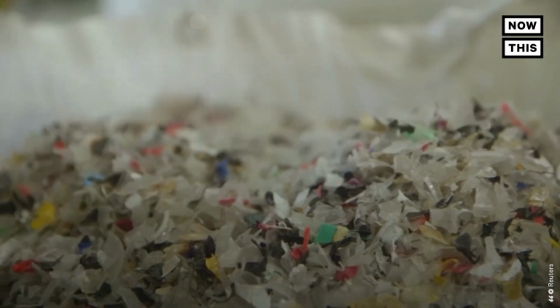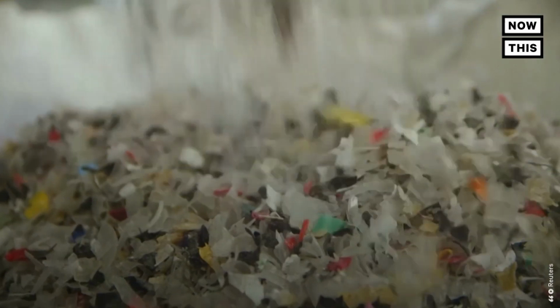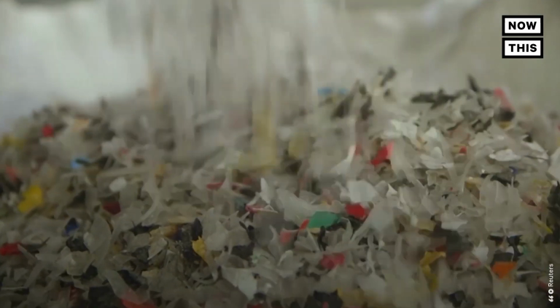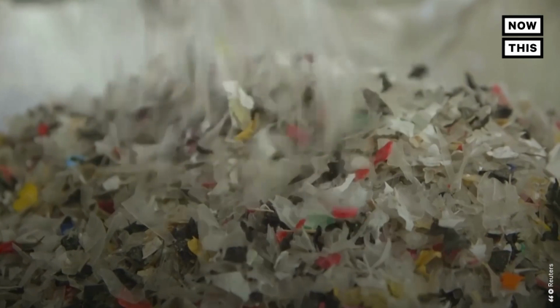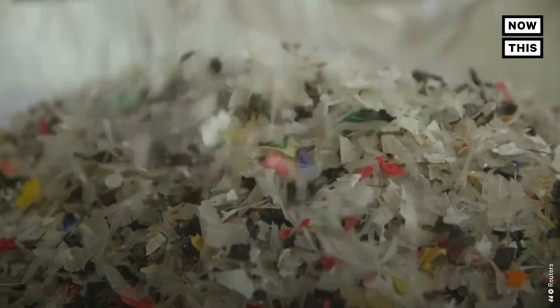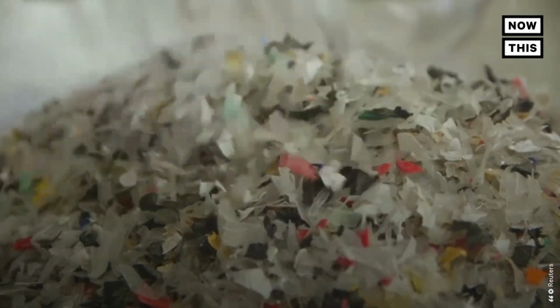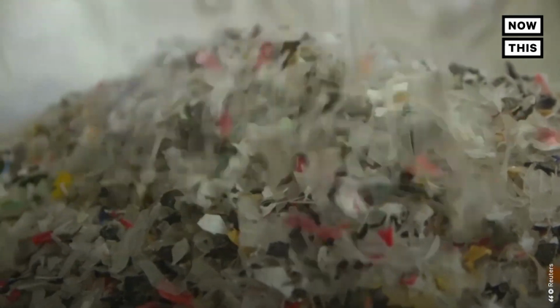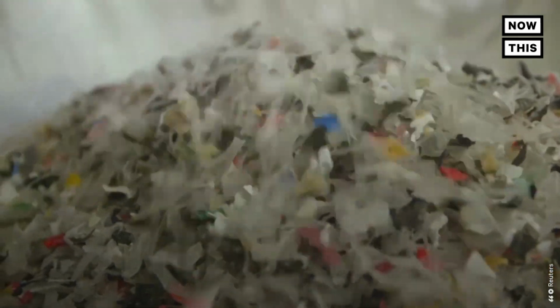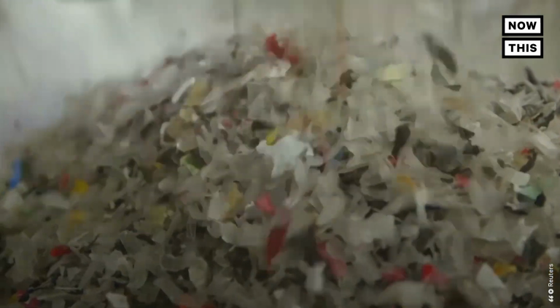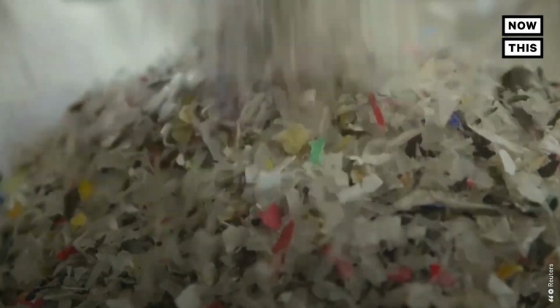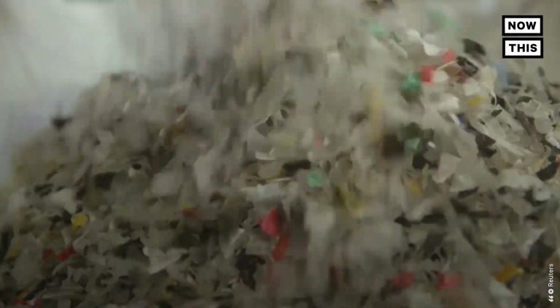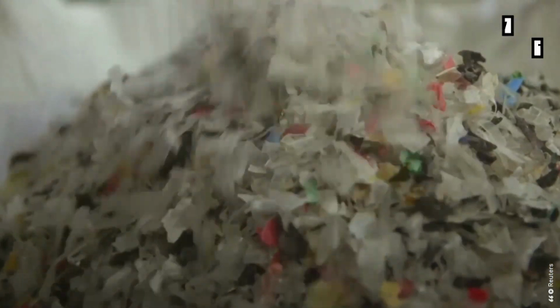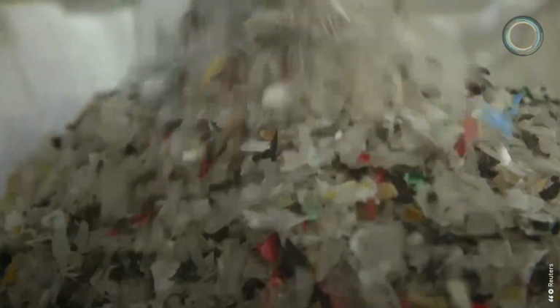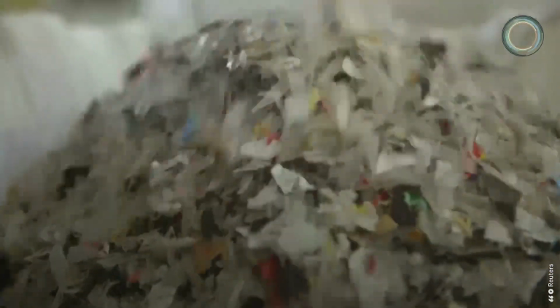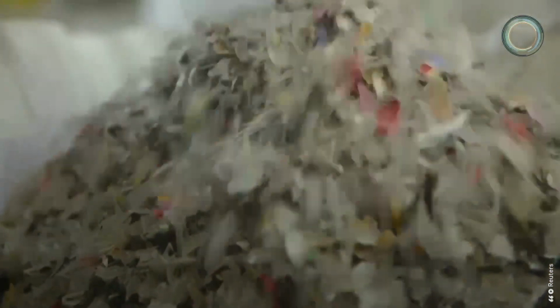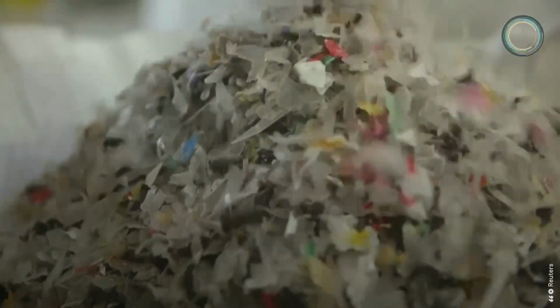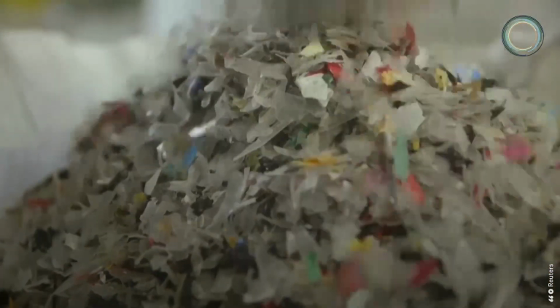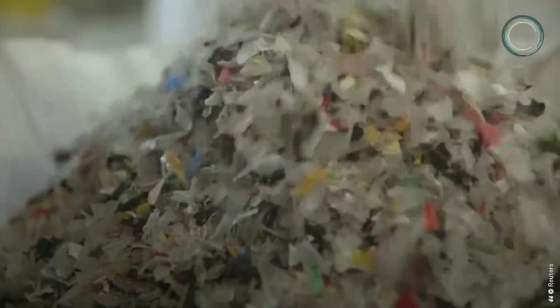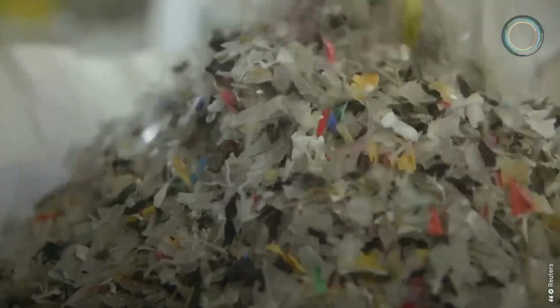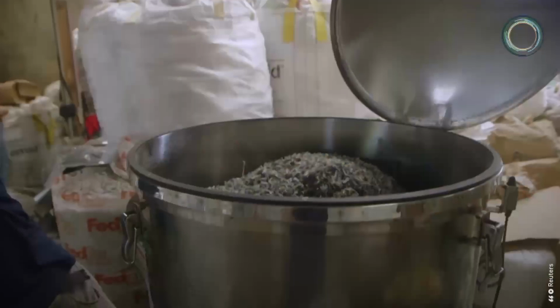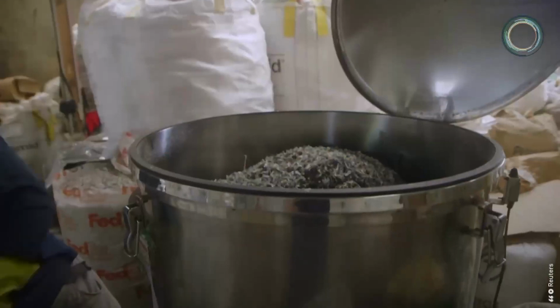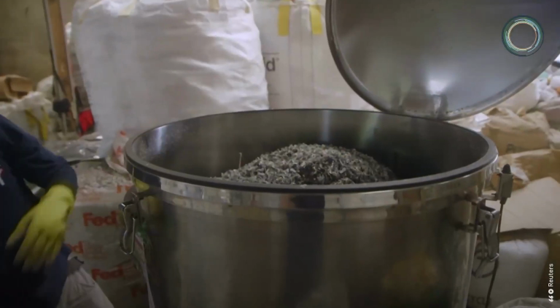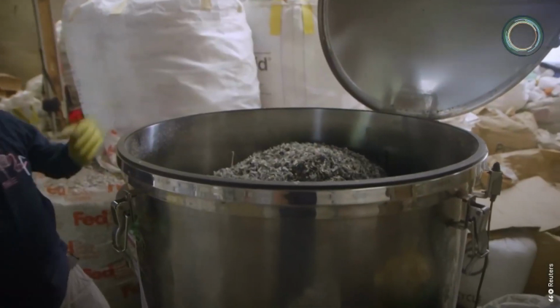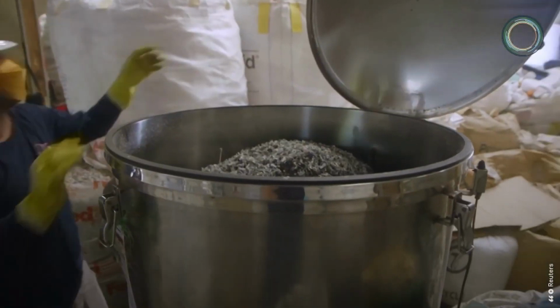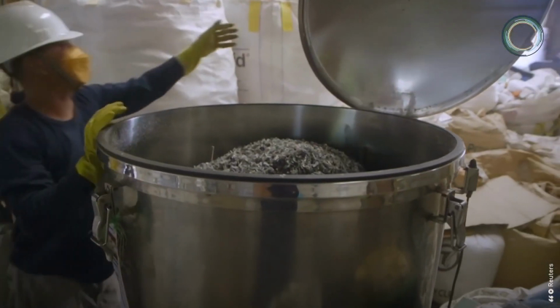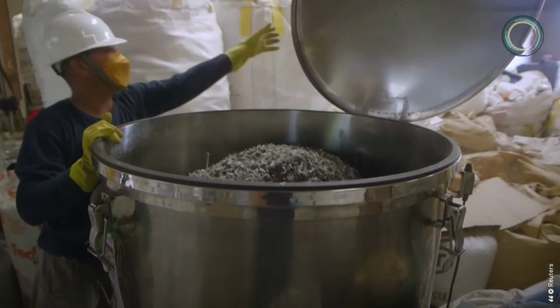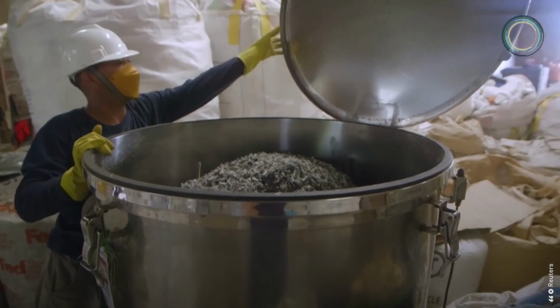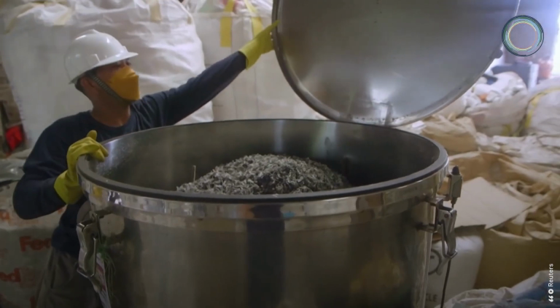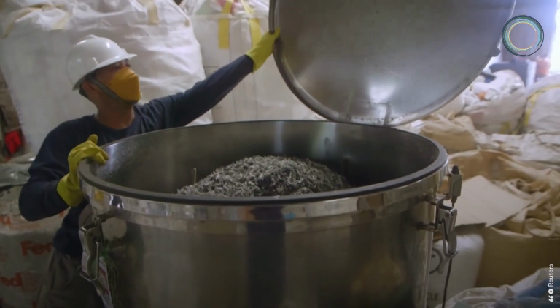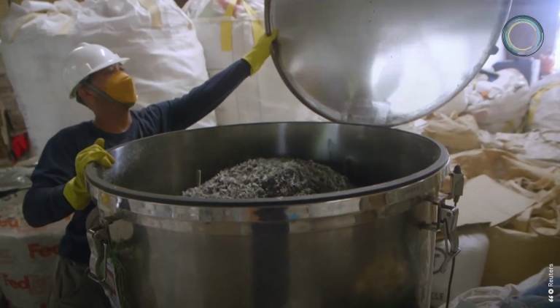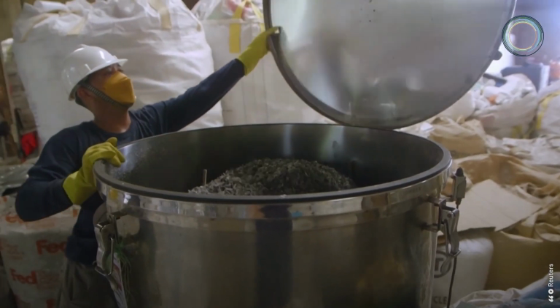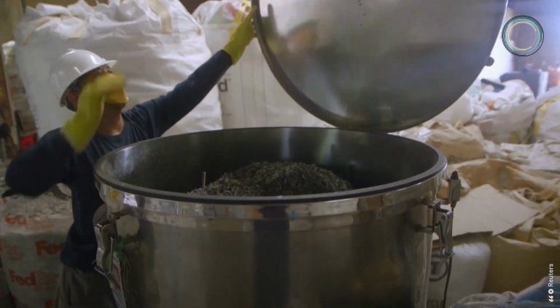Plastic bottles, sachets, and snack food wrappers are shredded, then molded into the hard eco-lumber planks.